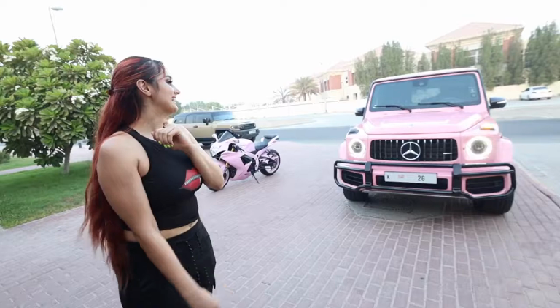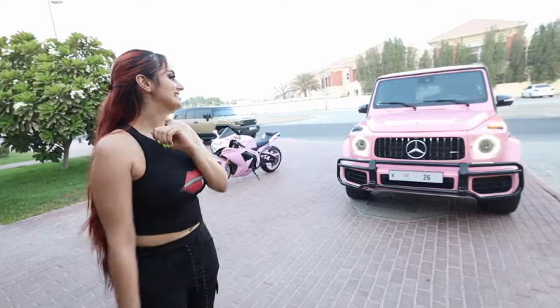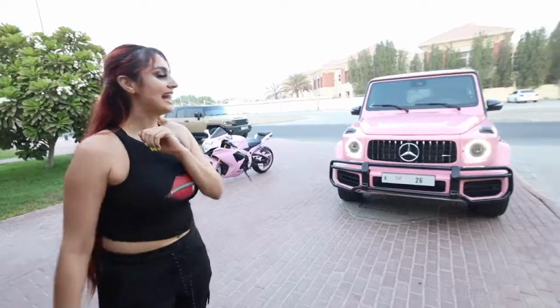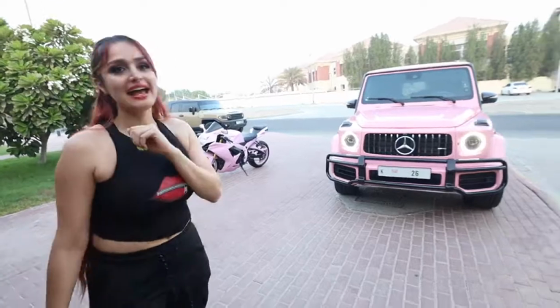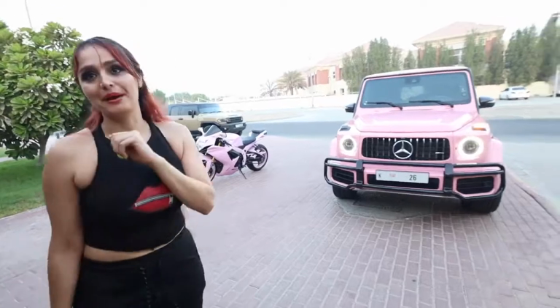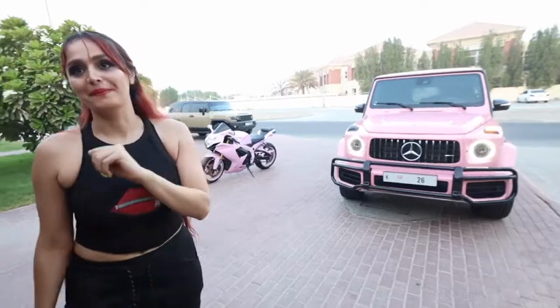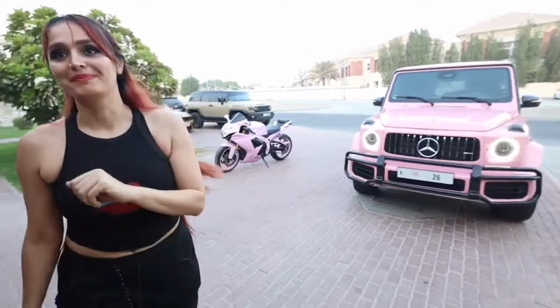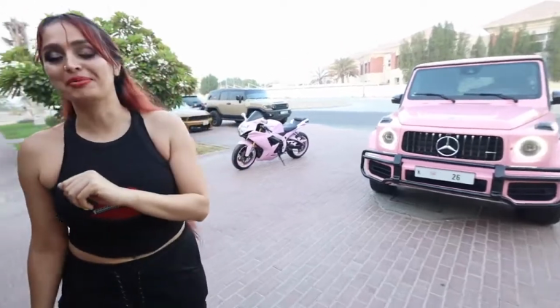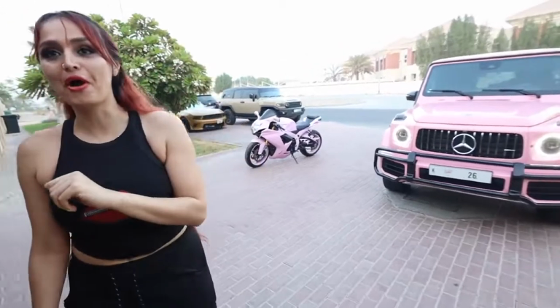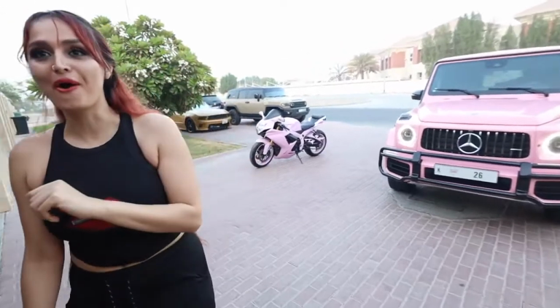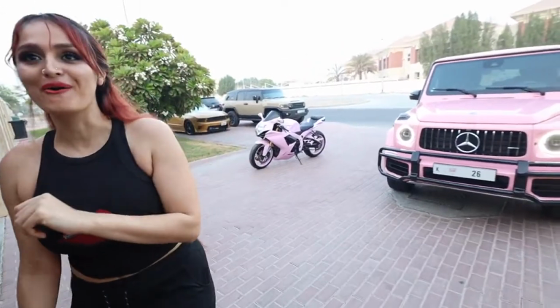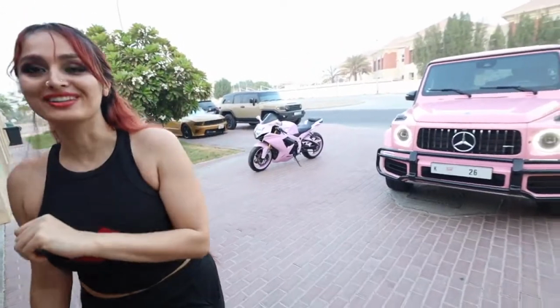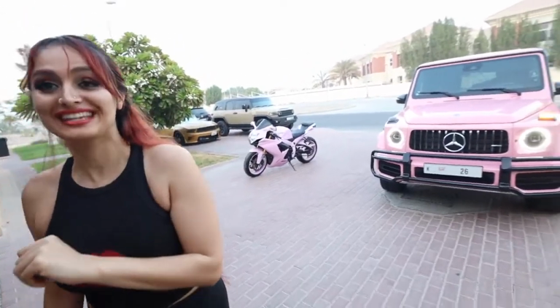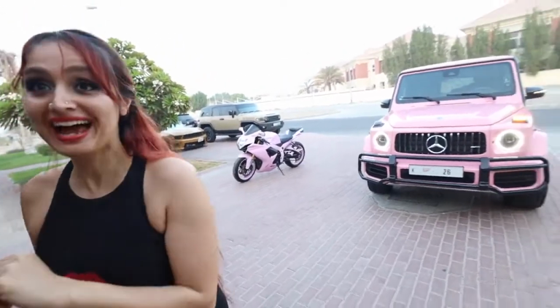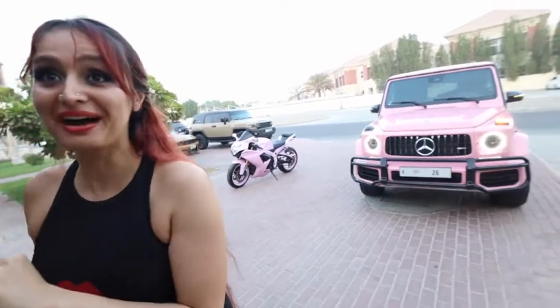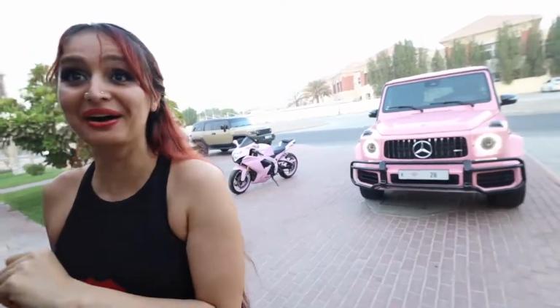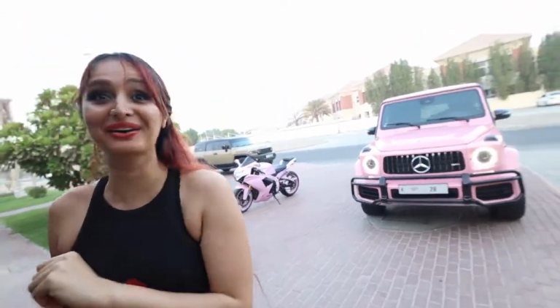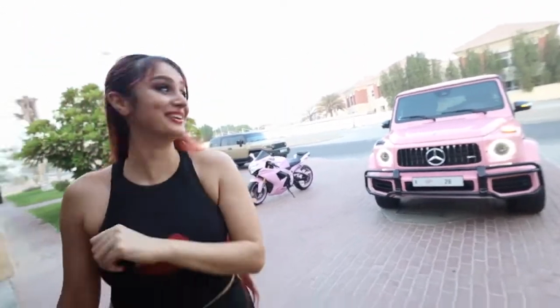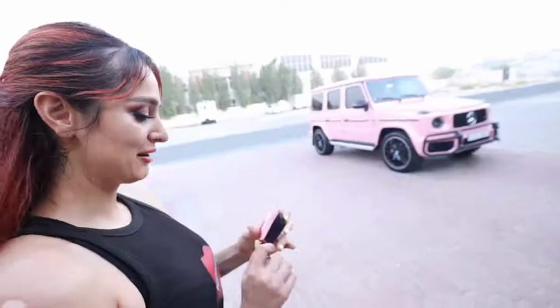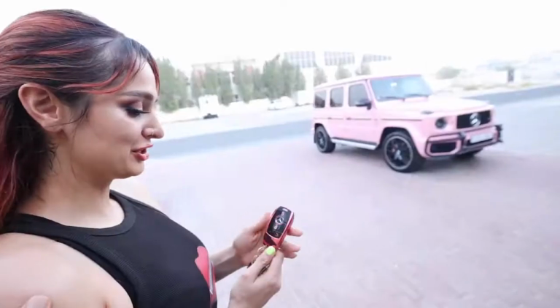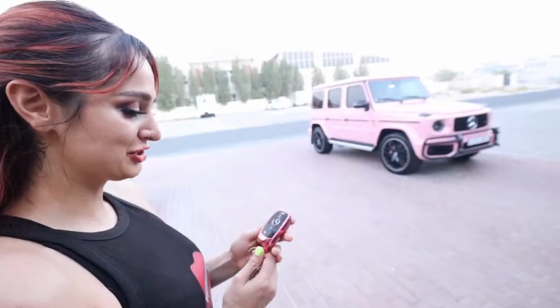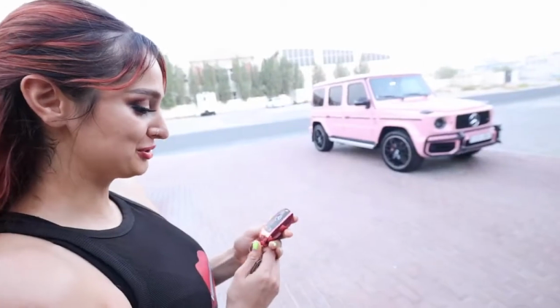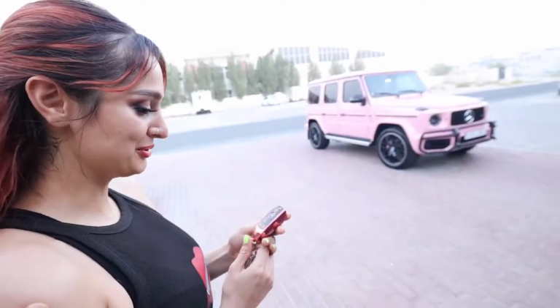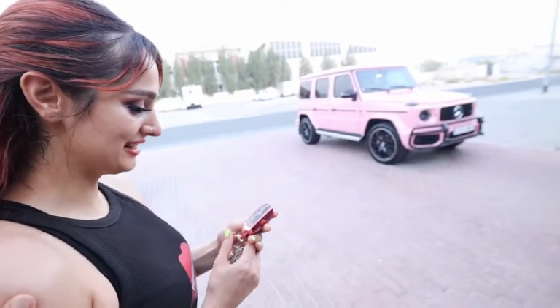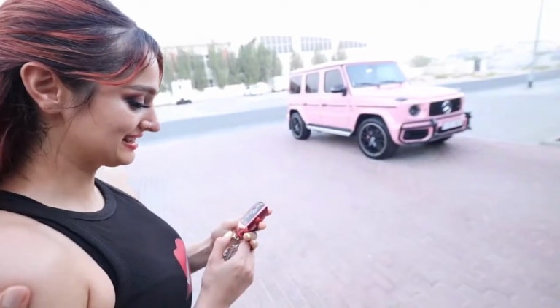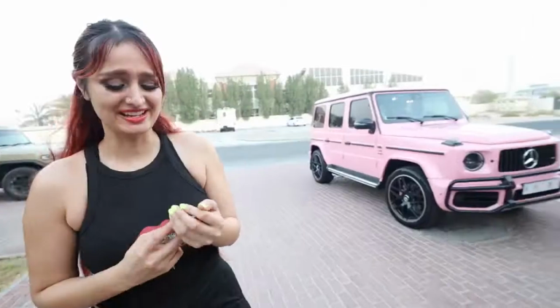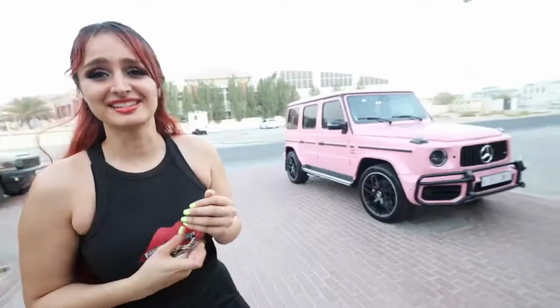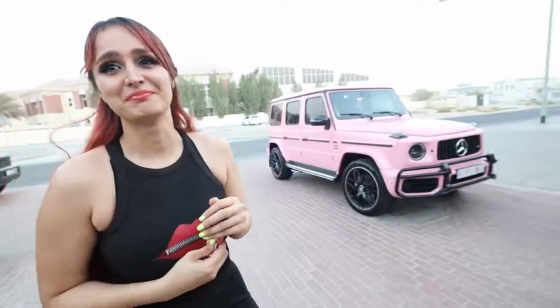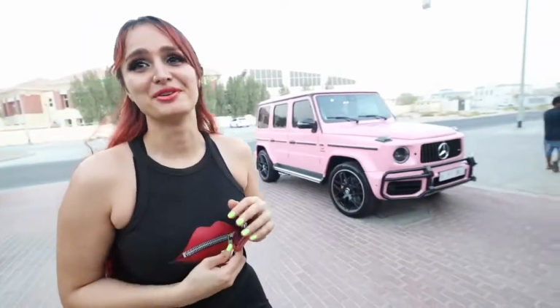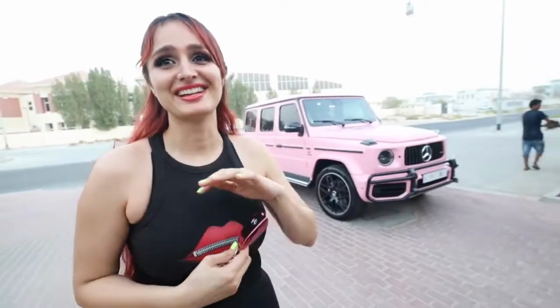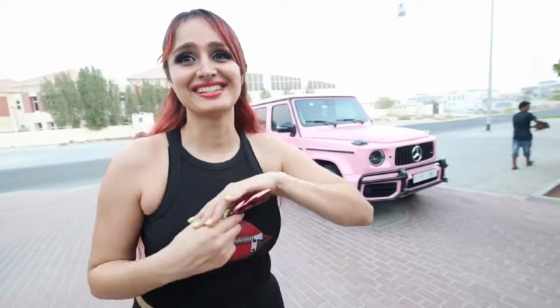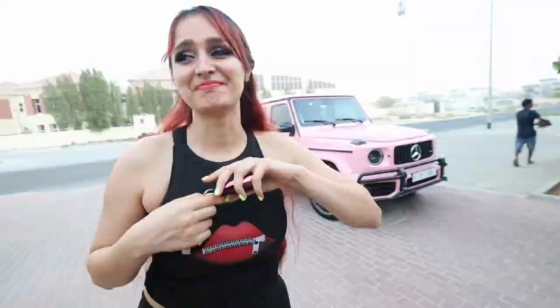Damn, bro. Damn. How could you do this? That's it, bro. That's it.